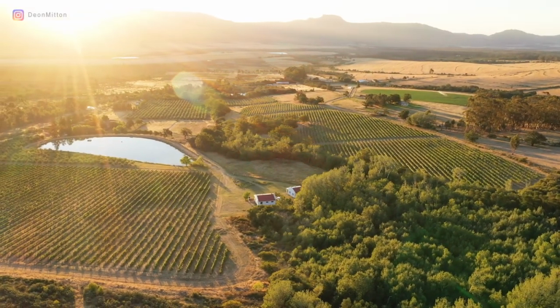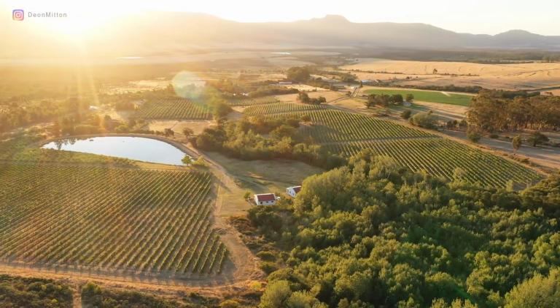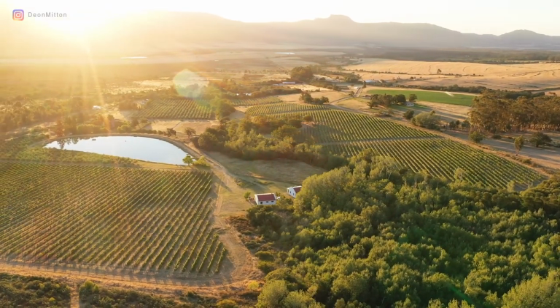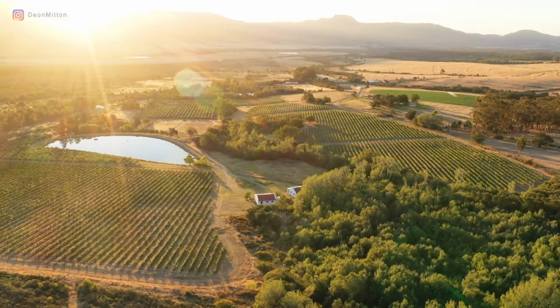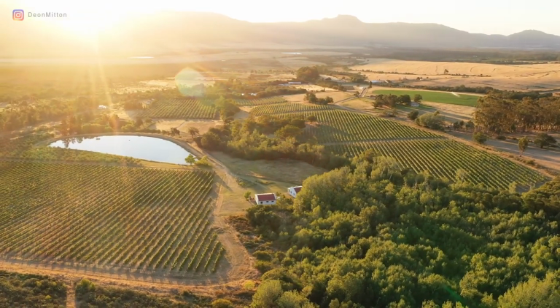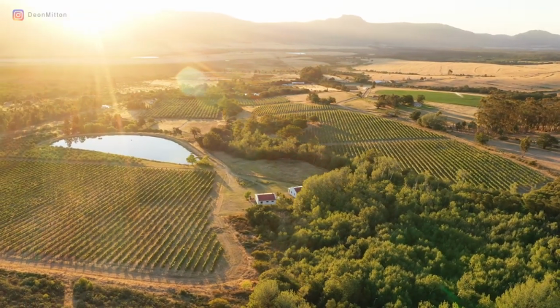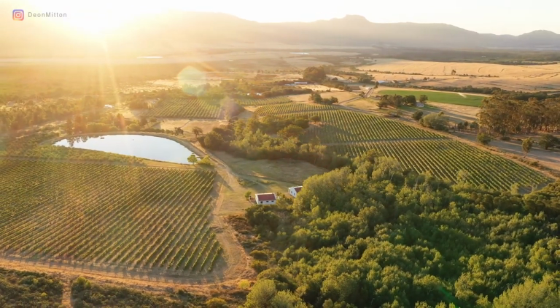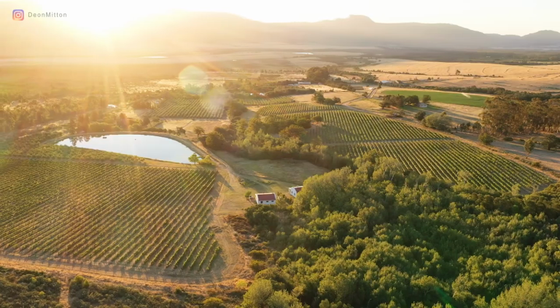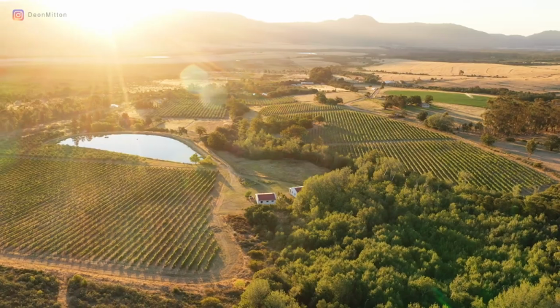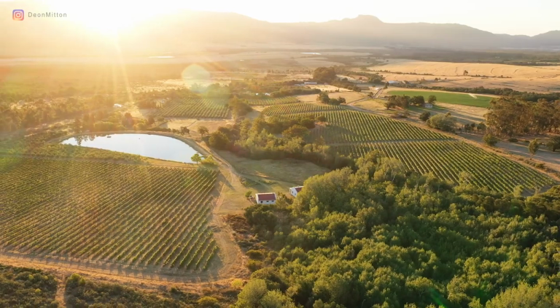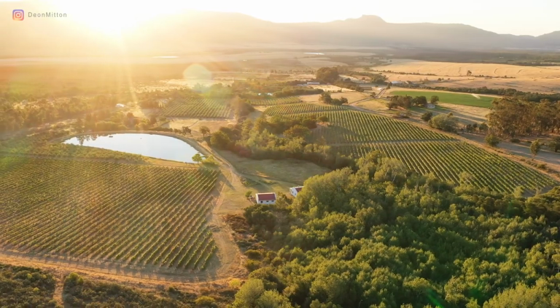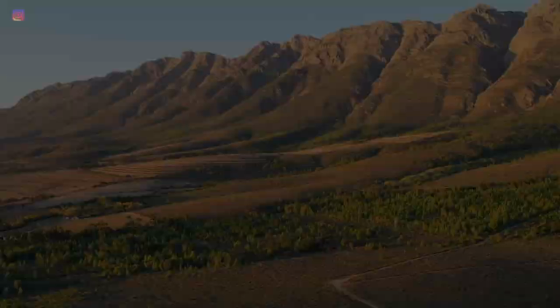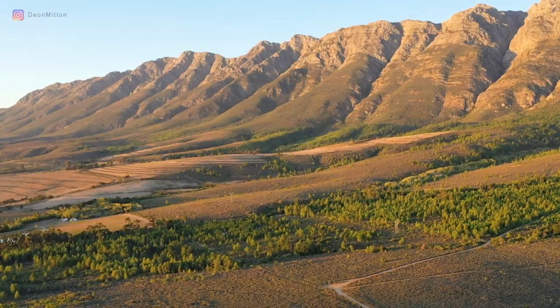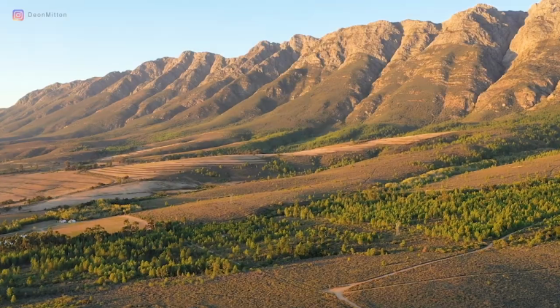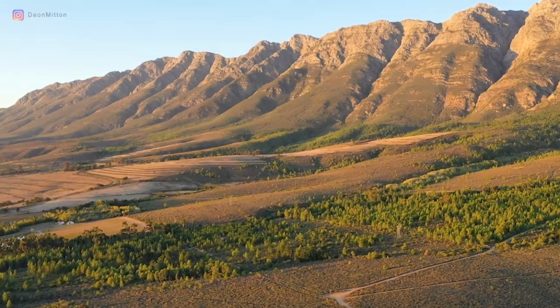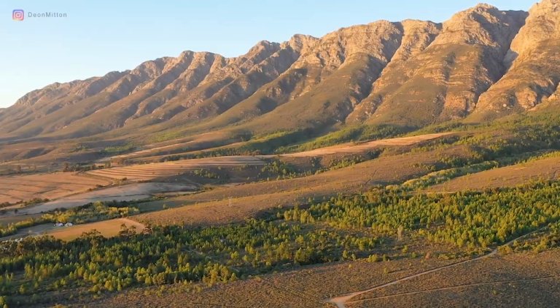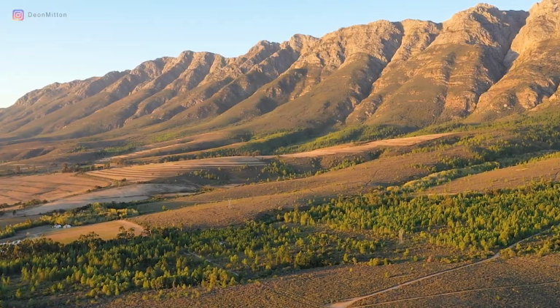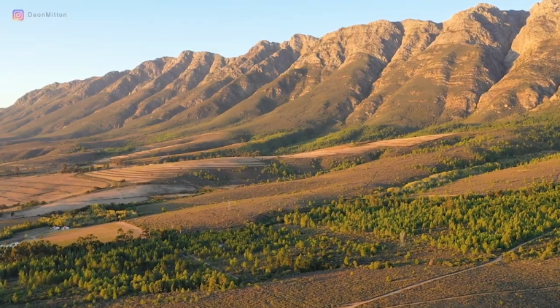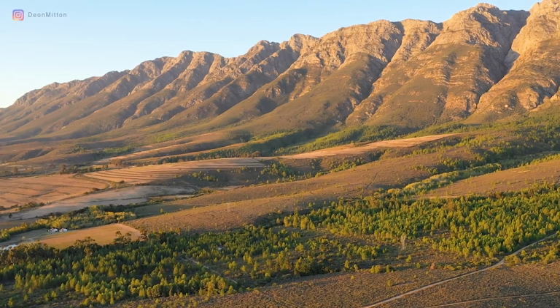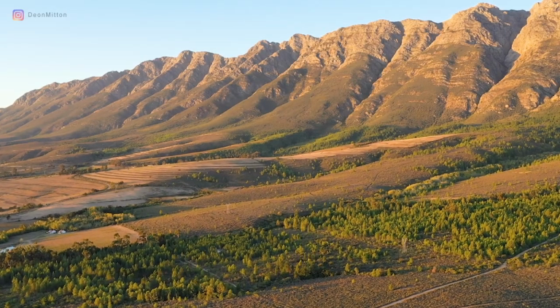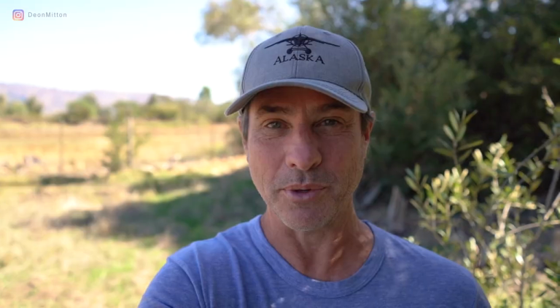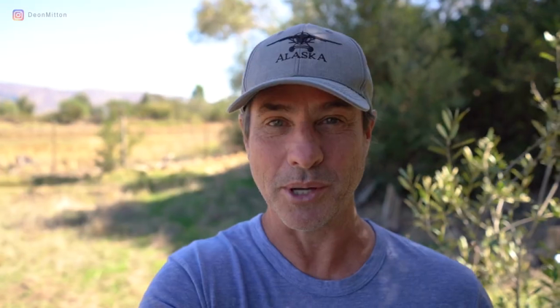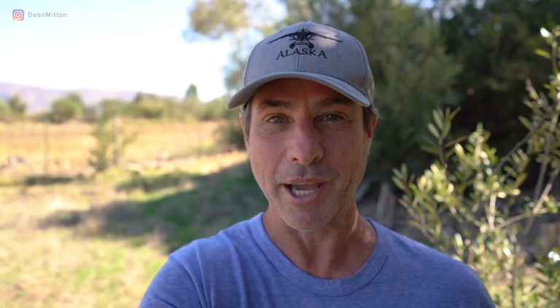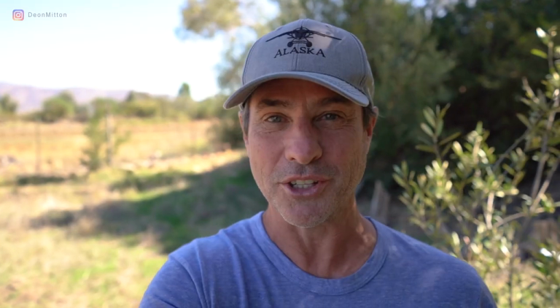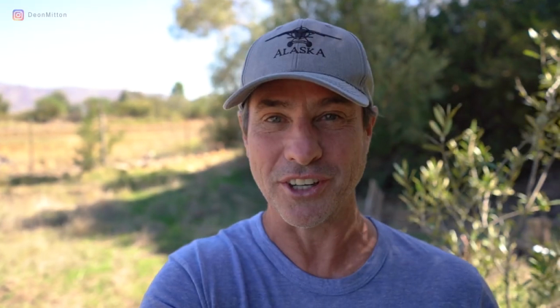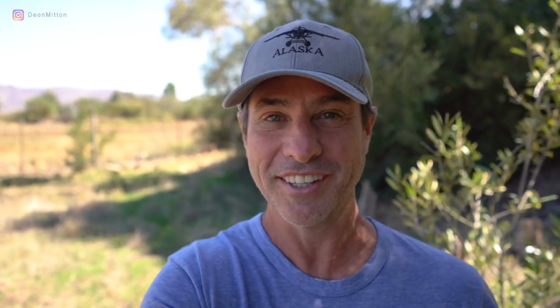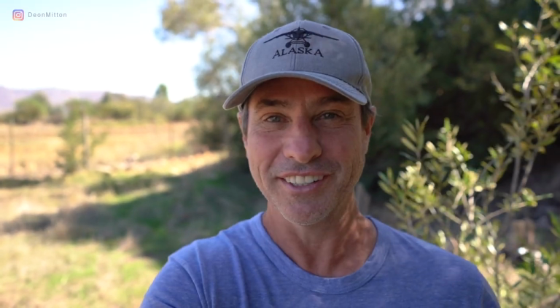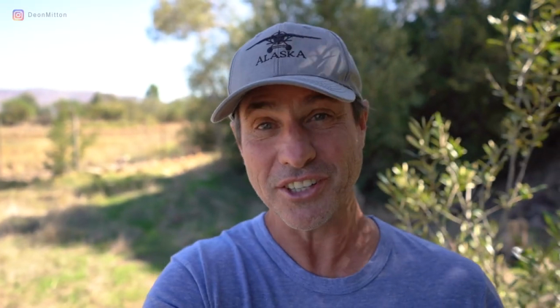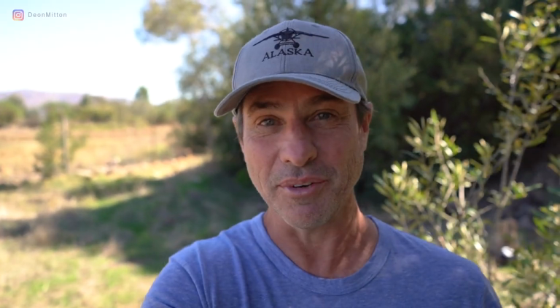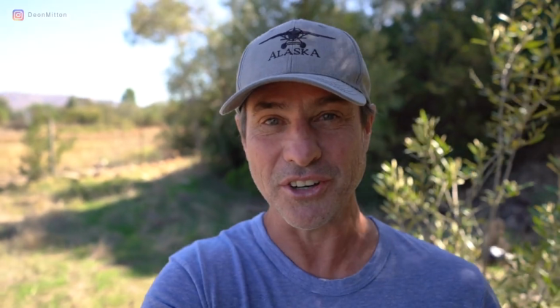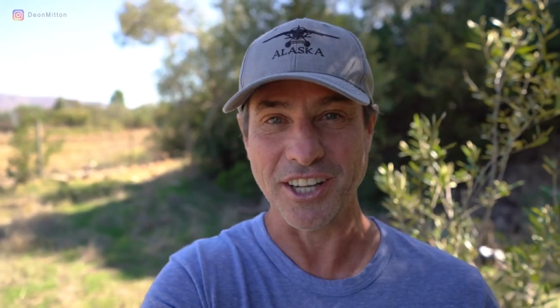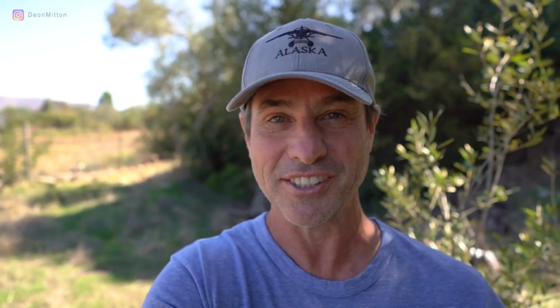Last night was a beautiful sunset at the cabin, so I went out to experiment with some panning shots. Here are some of the results.